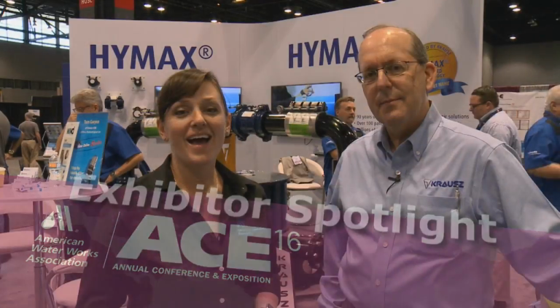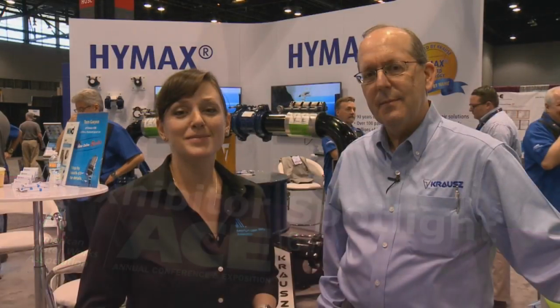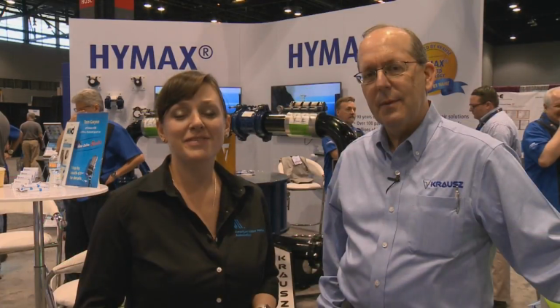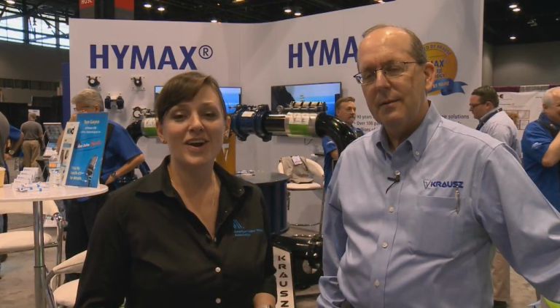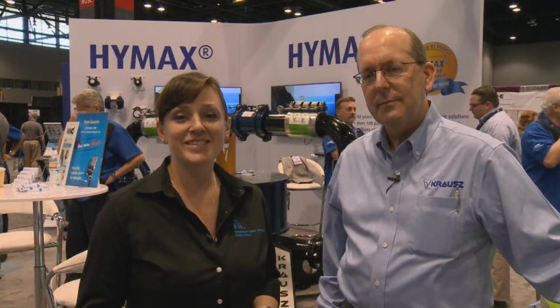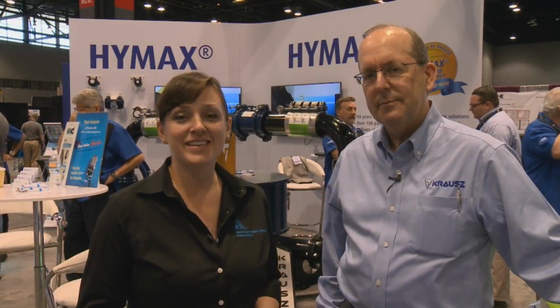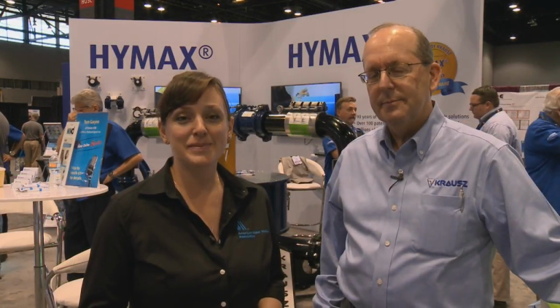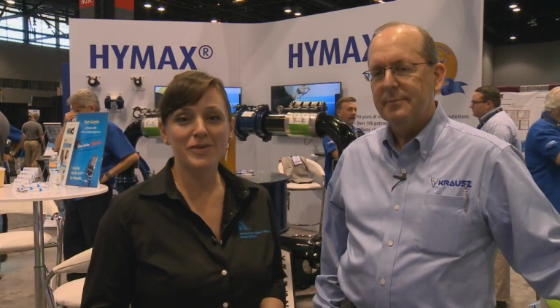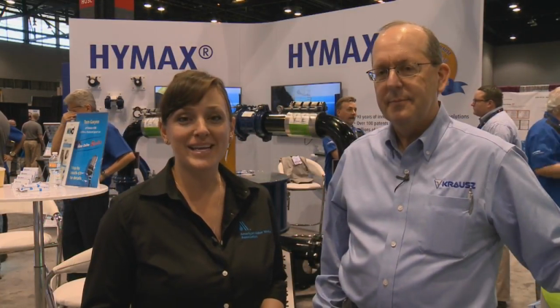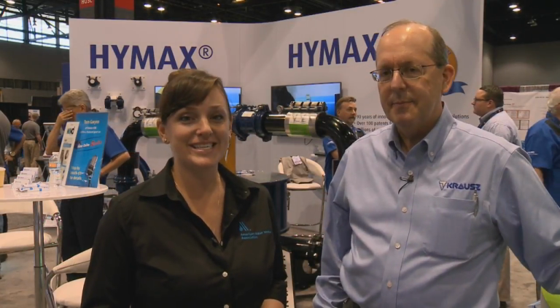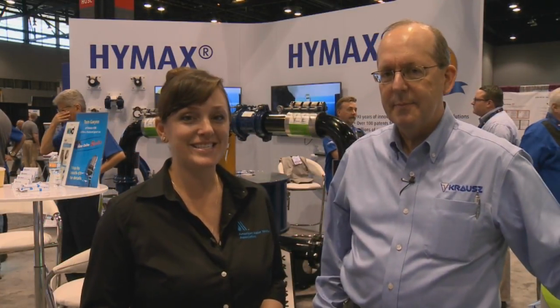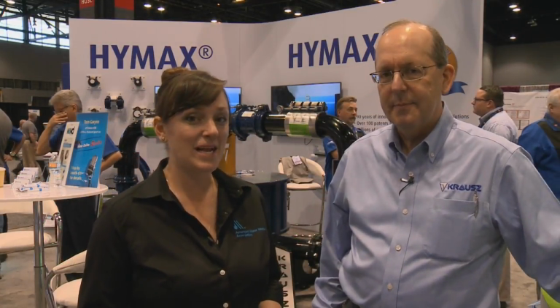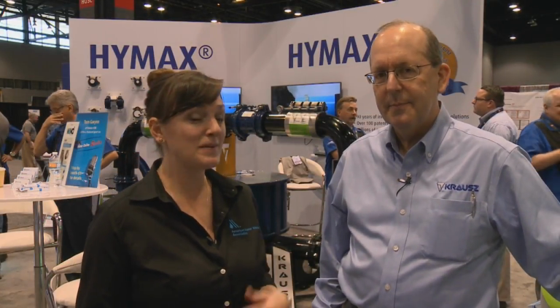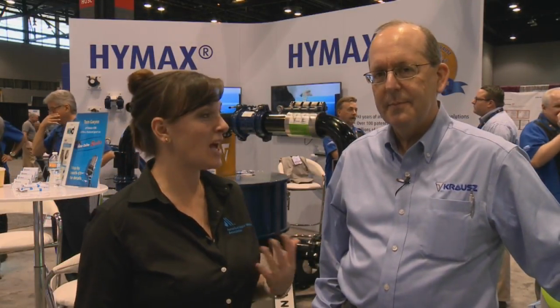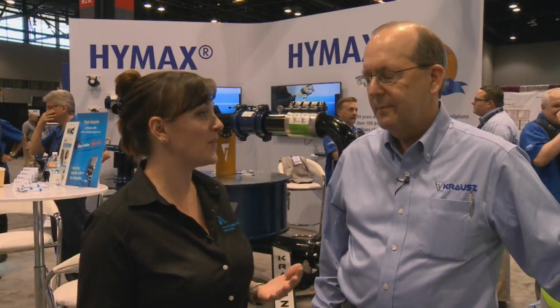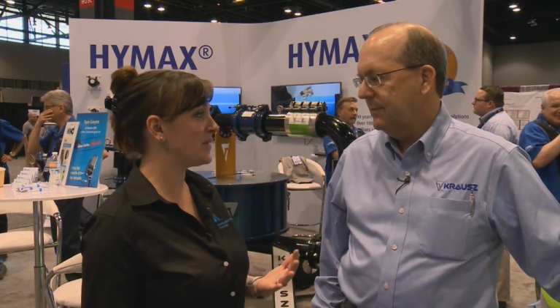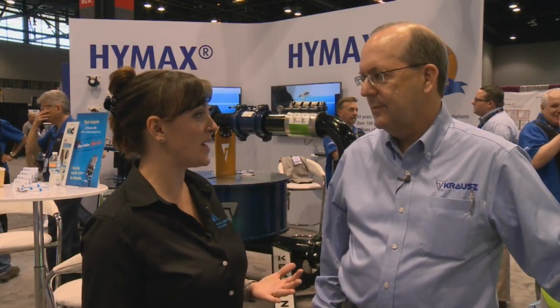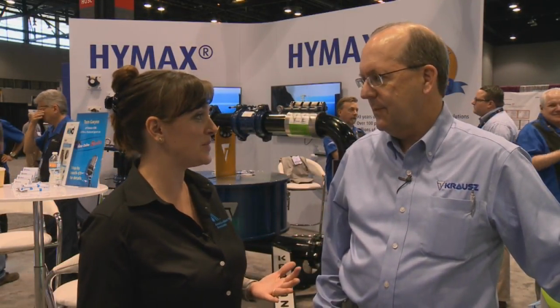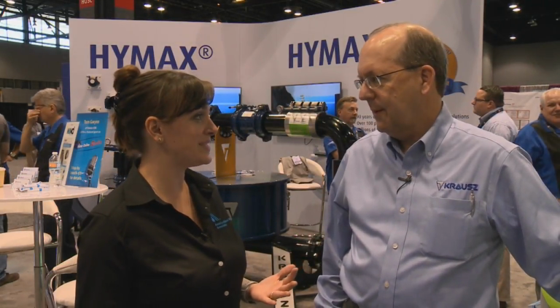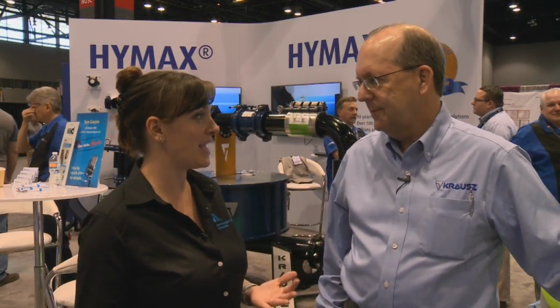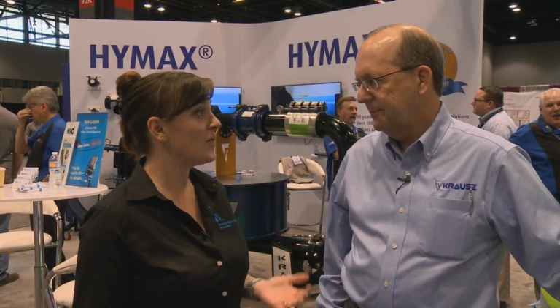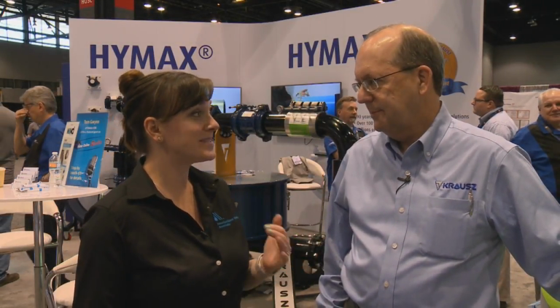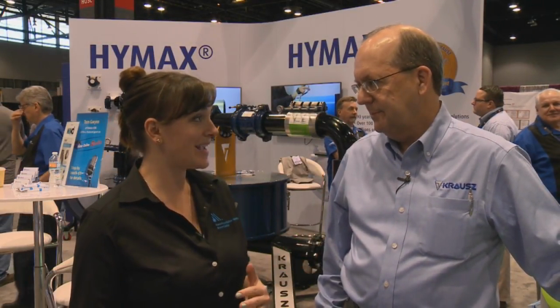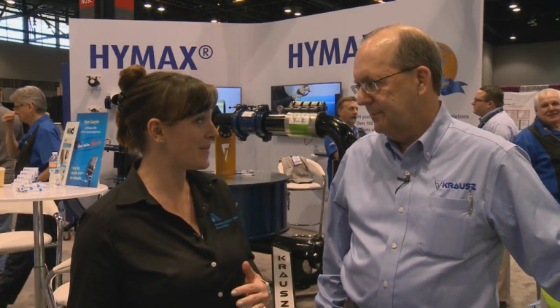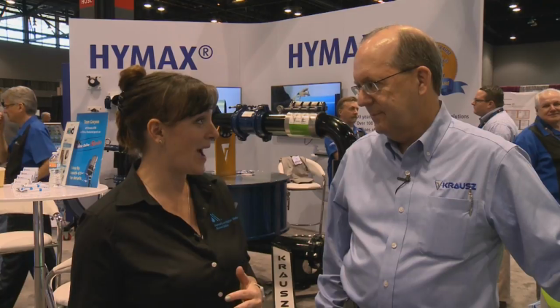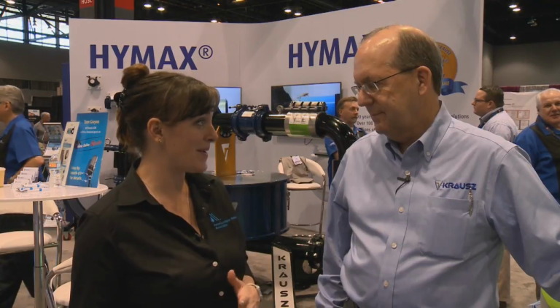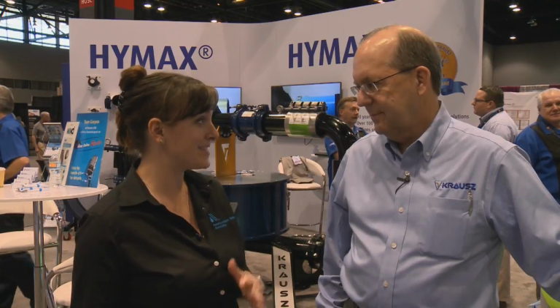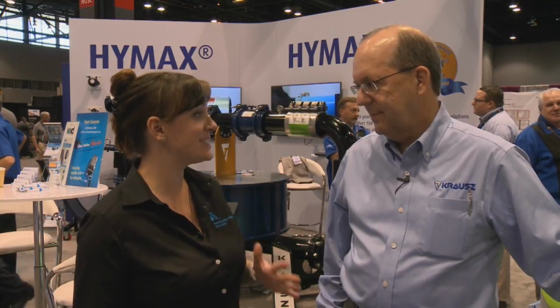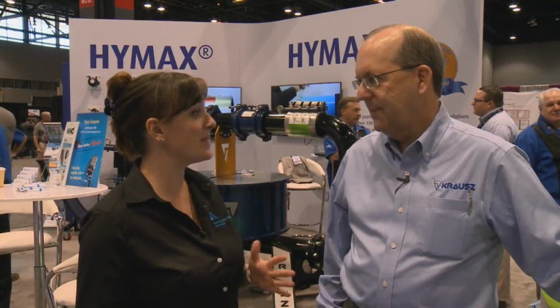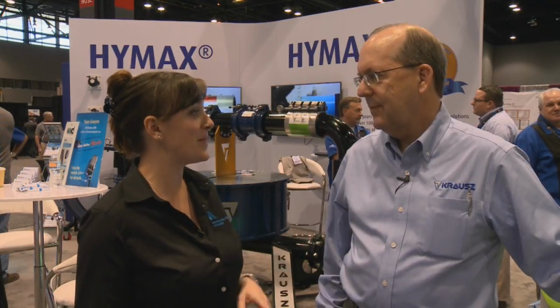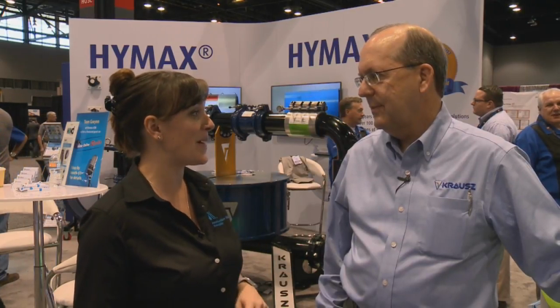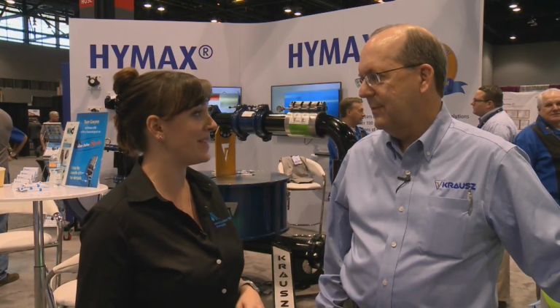I'm Stephanie Carlson on the Exhibit Floor A16. I'm here with Tom Gwynn with Krauss USA. We're talking about HiMax. Tell me a bit about it.